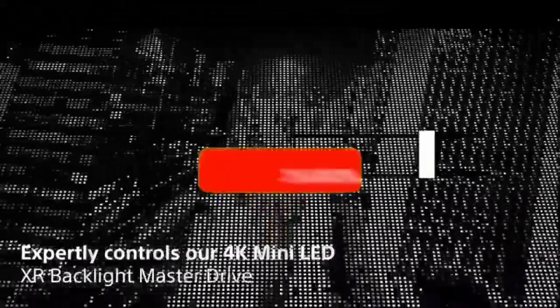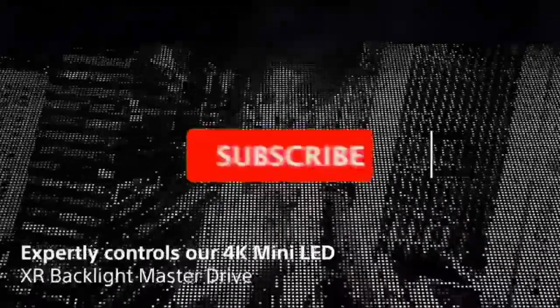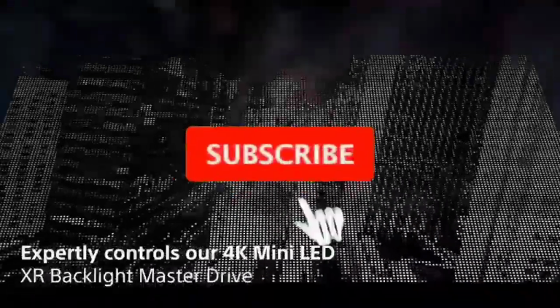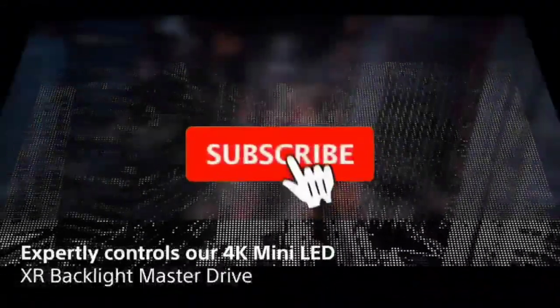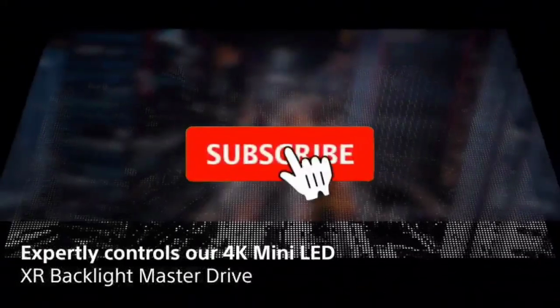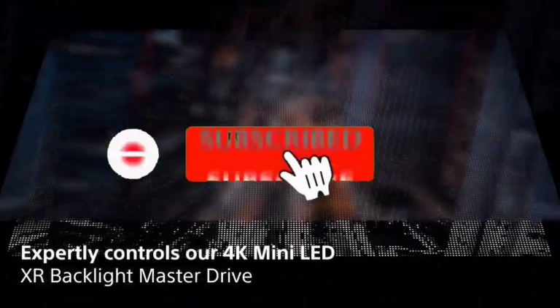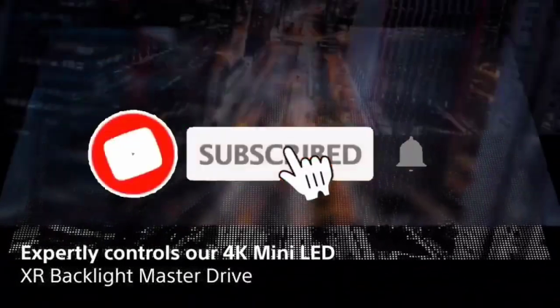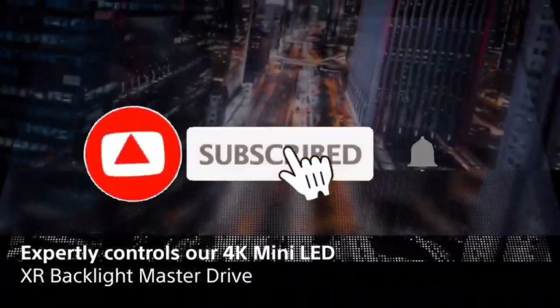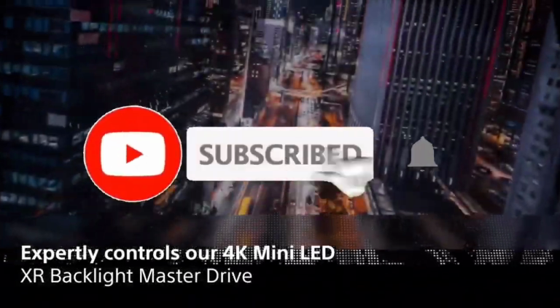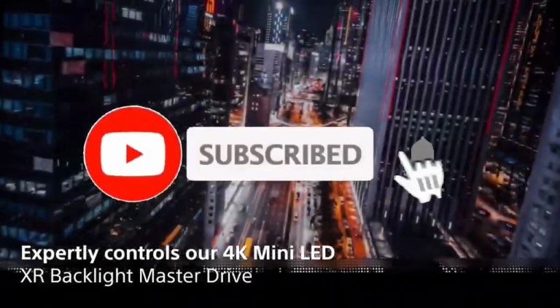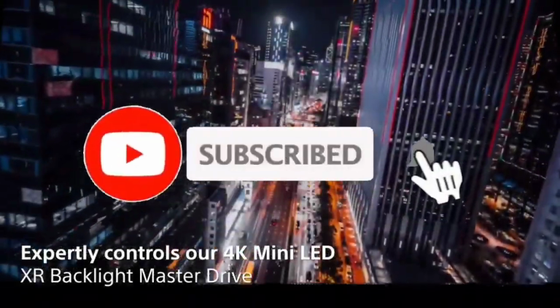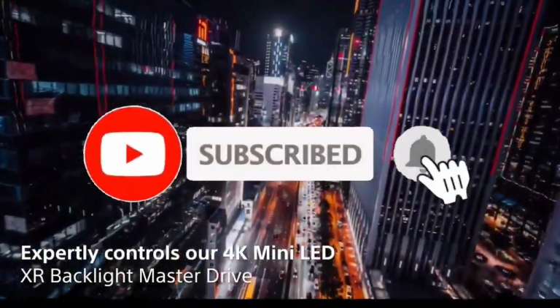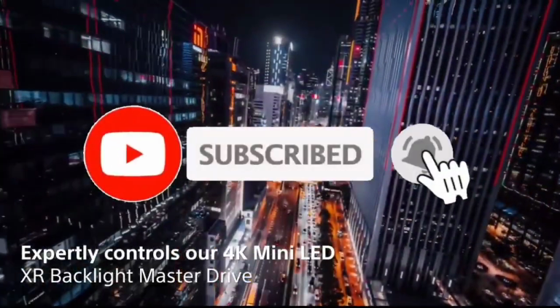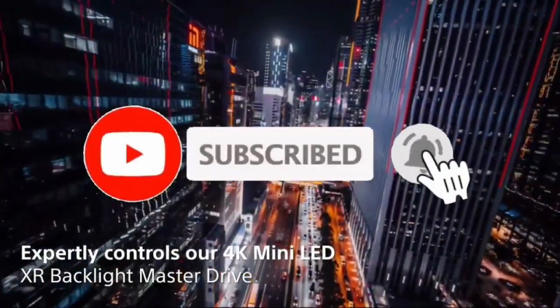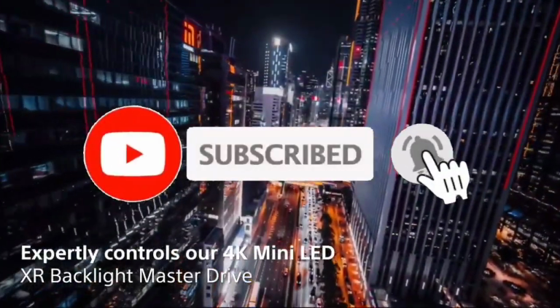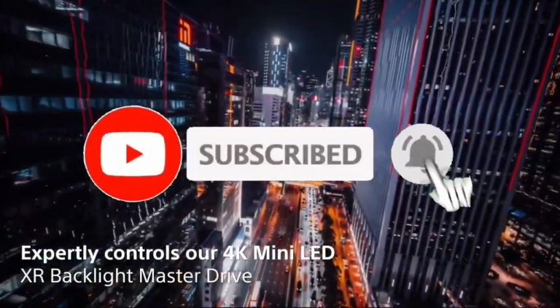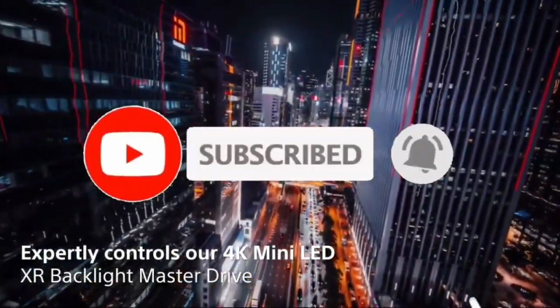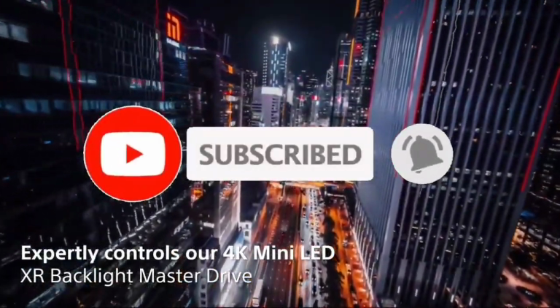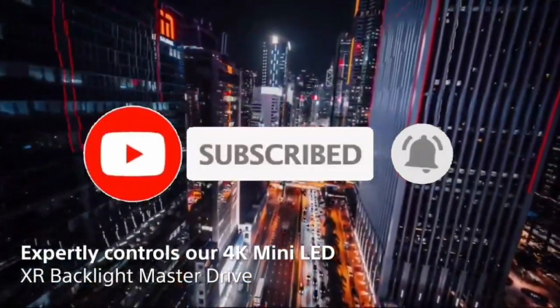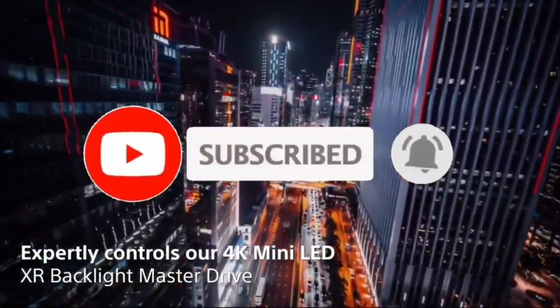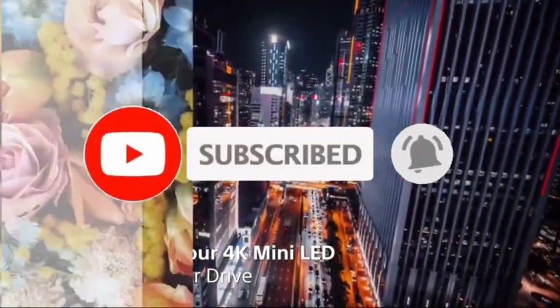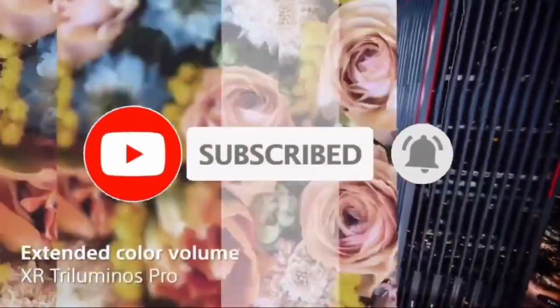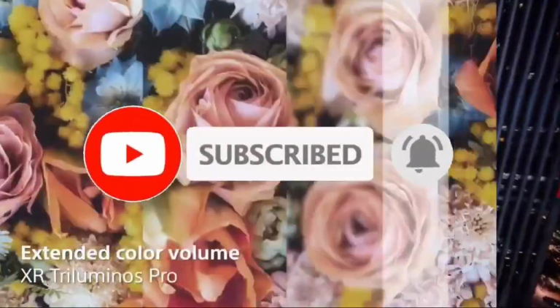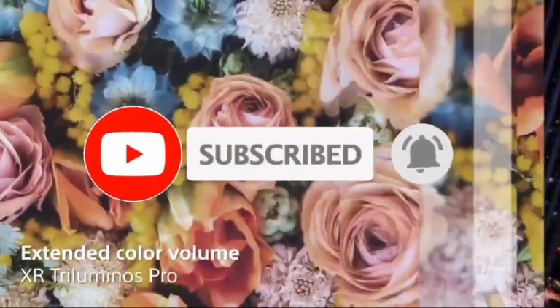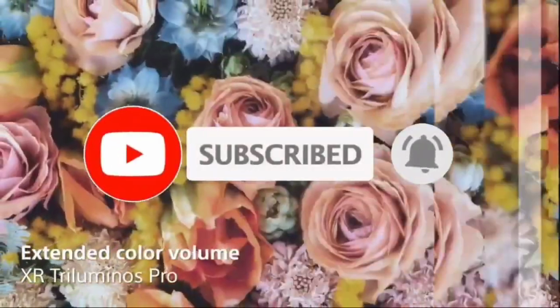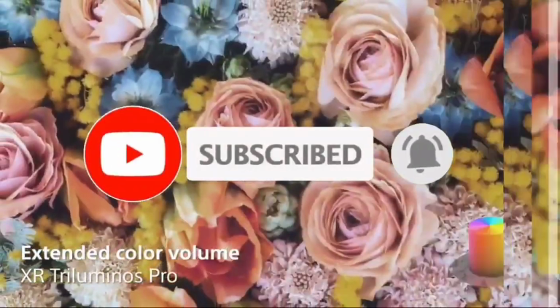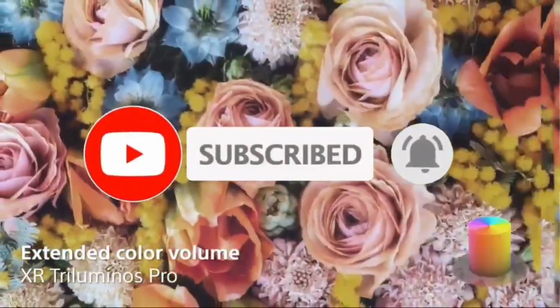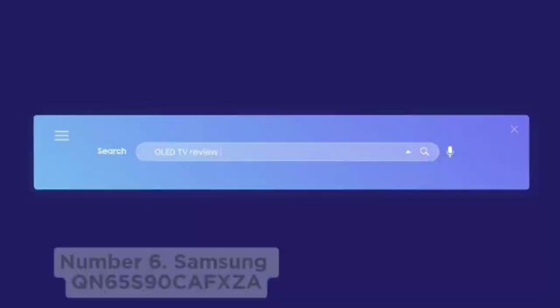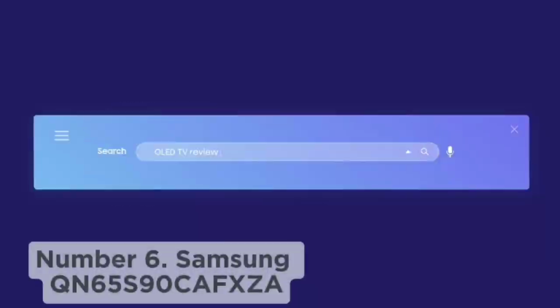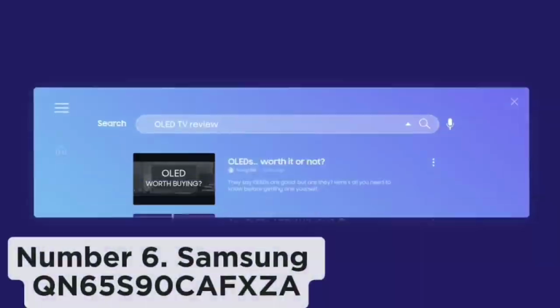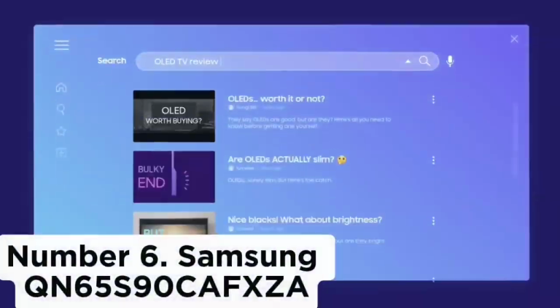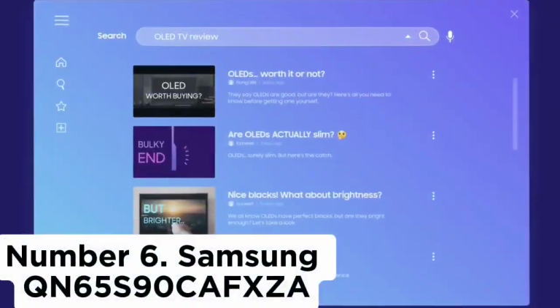Like, comment, and share this video, and subscribe to our channel. Number 6.